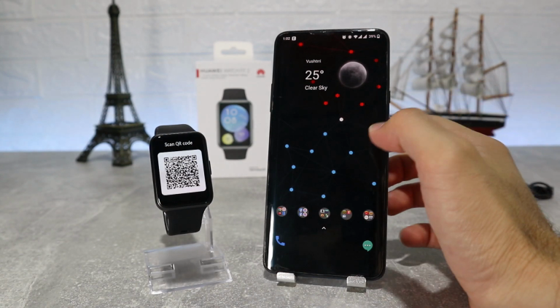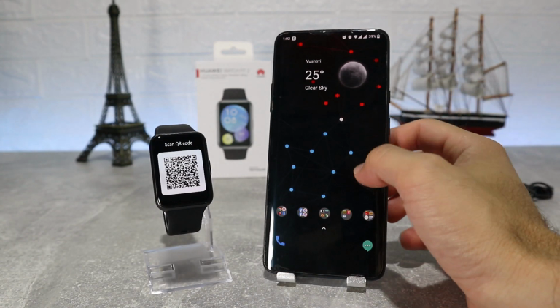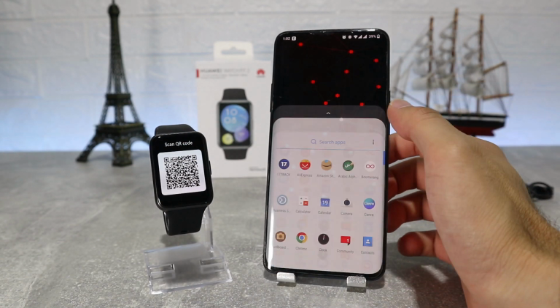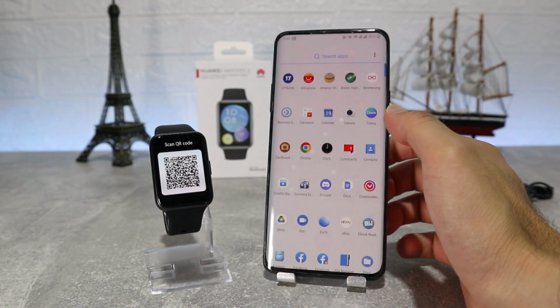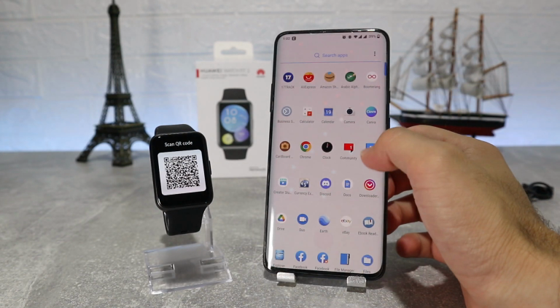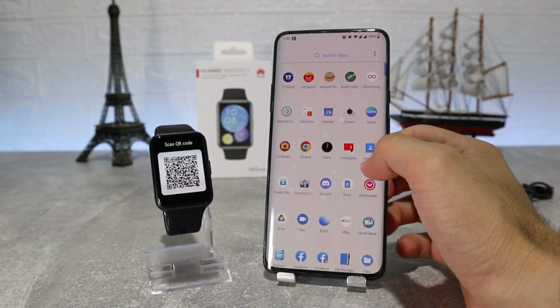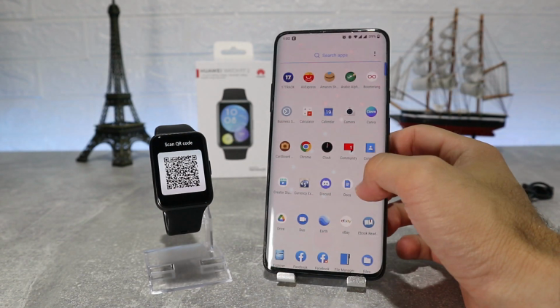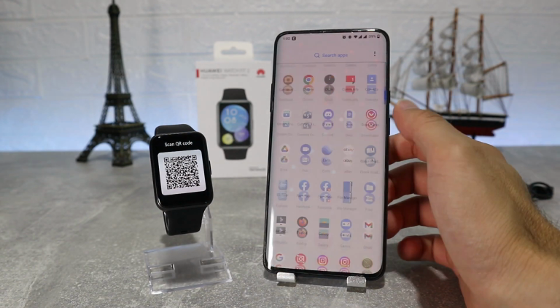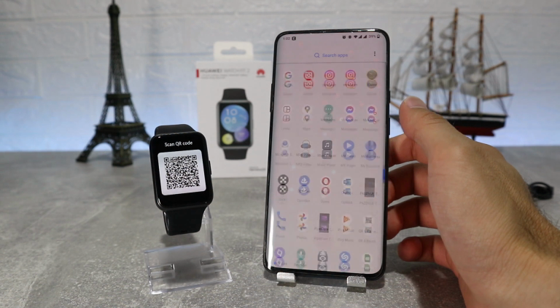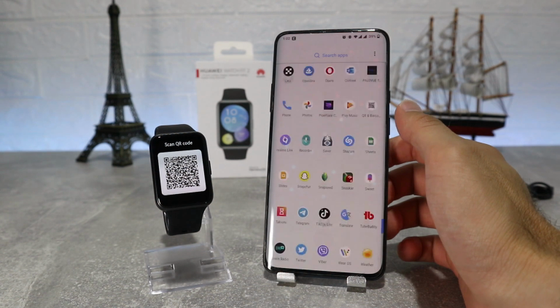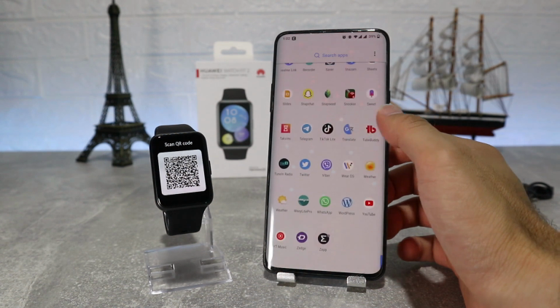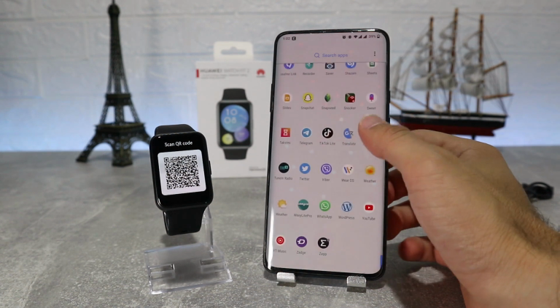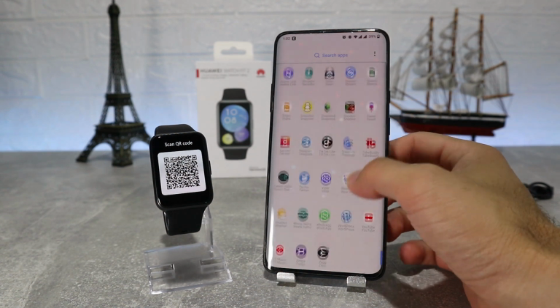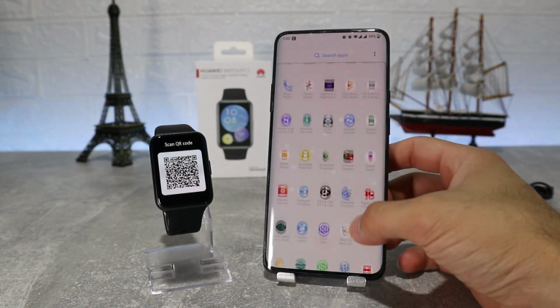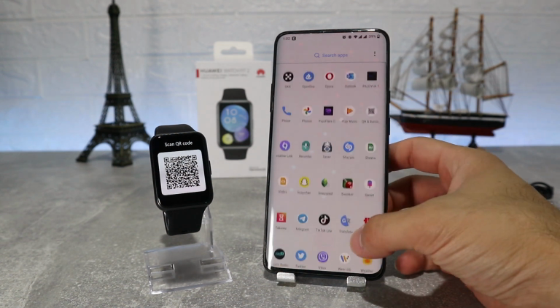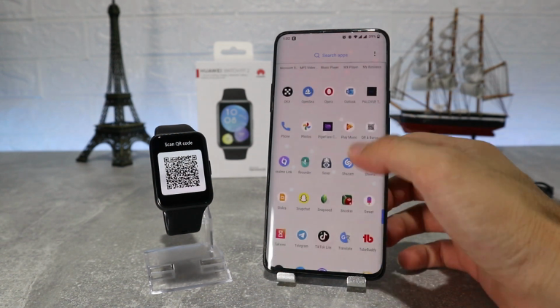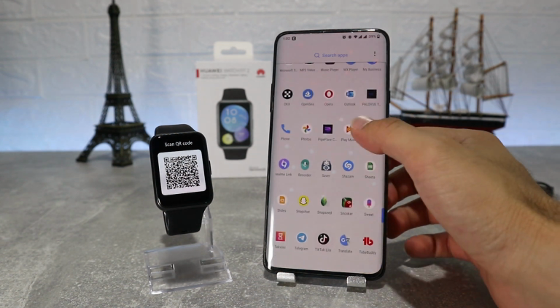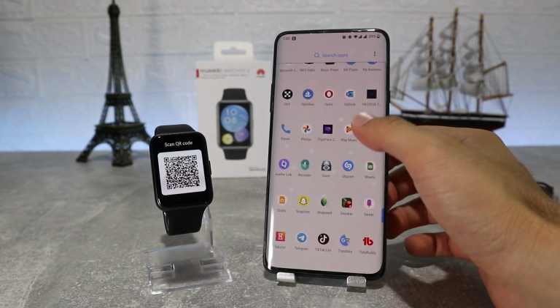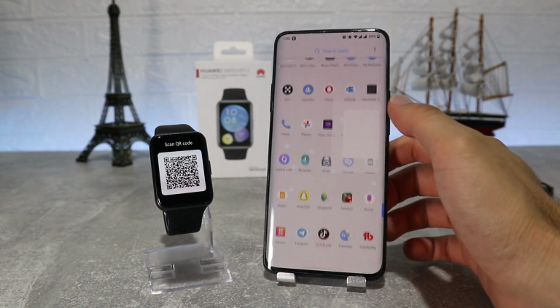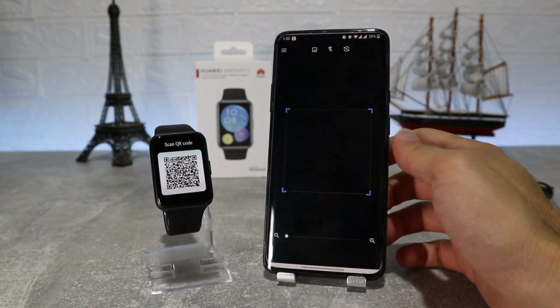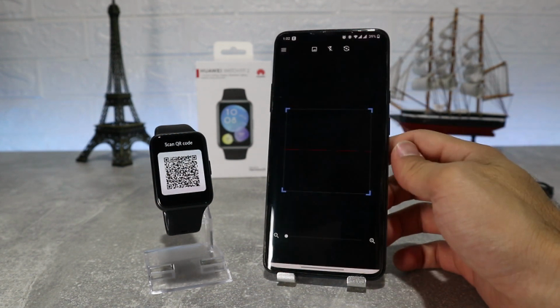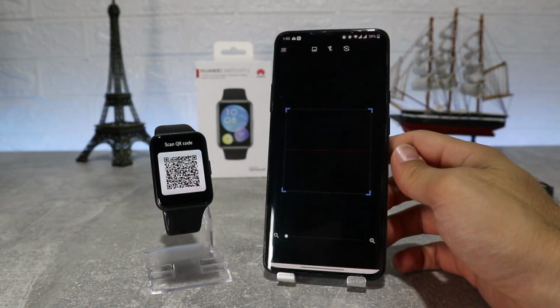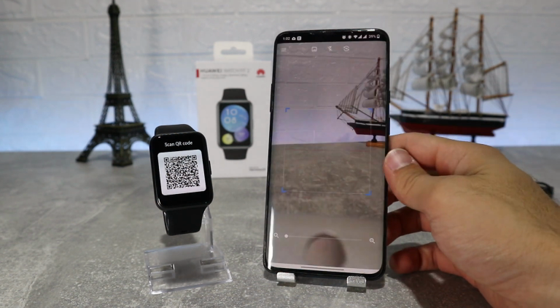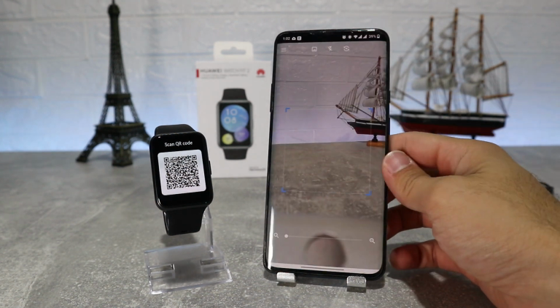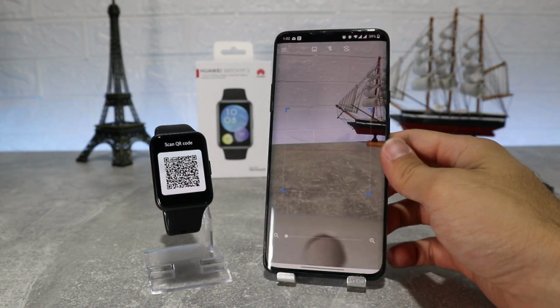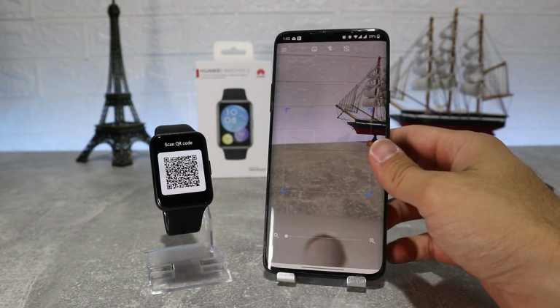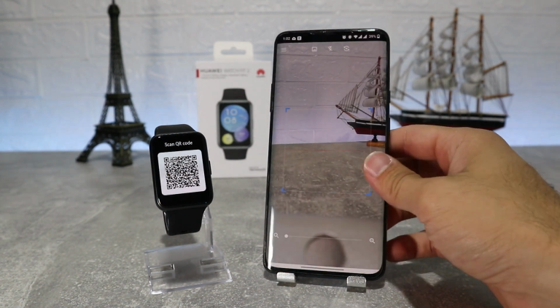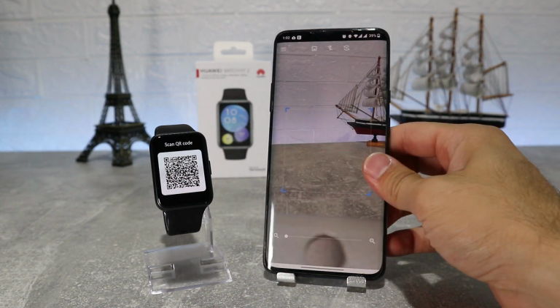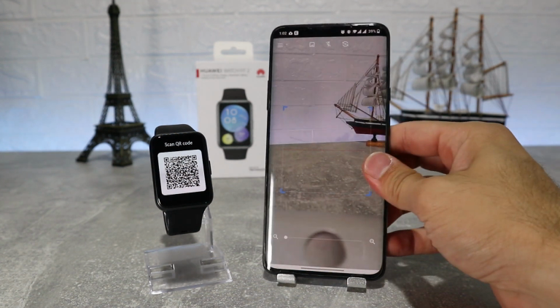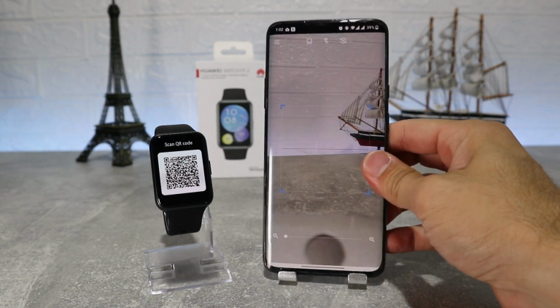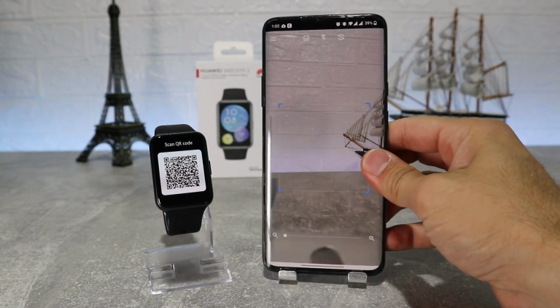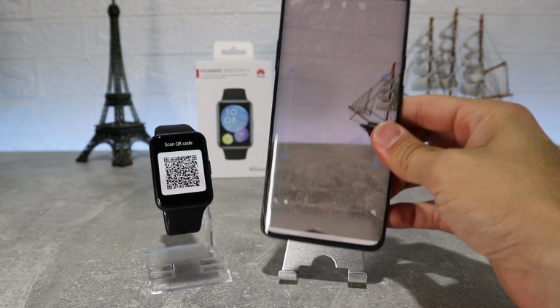Let's begin here immediately — we have the Huawei Watch Fit 2 and let's see how to connect it.